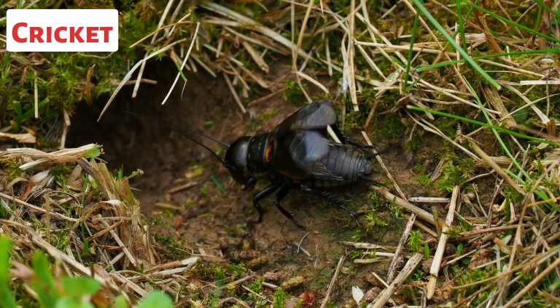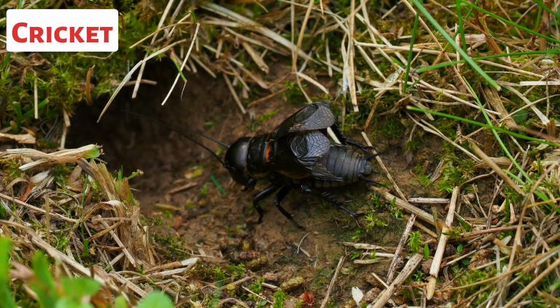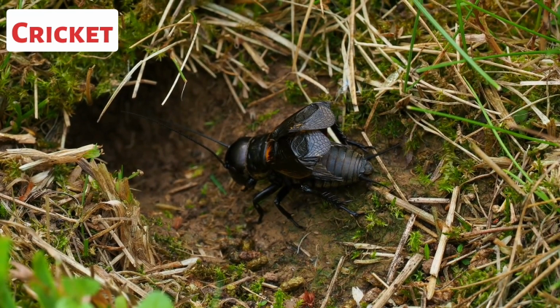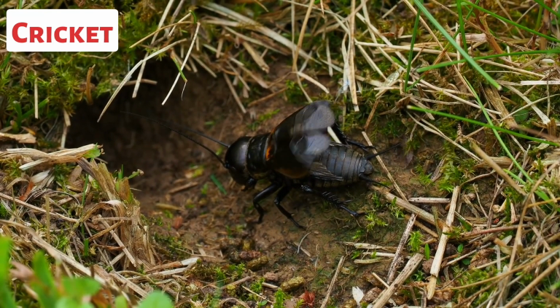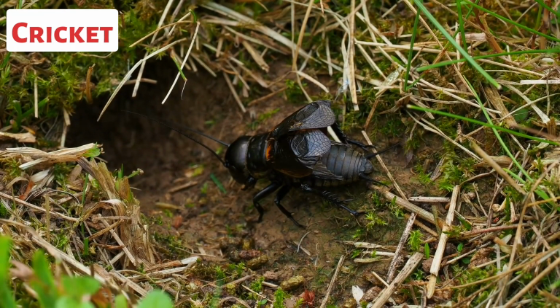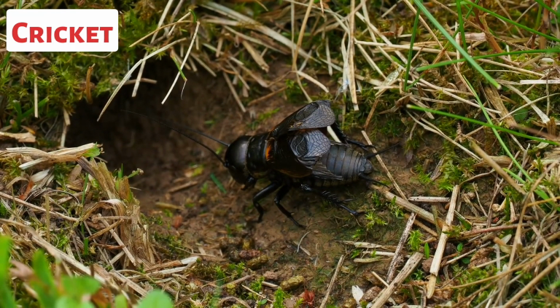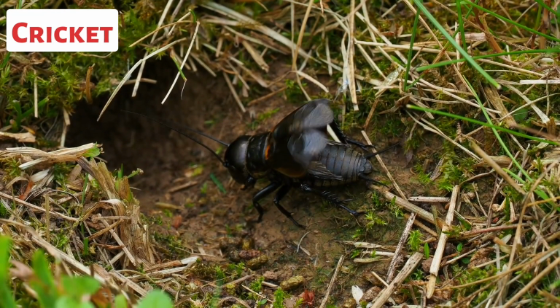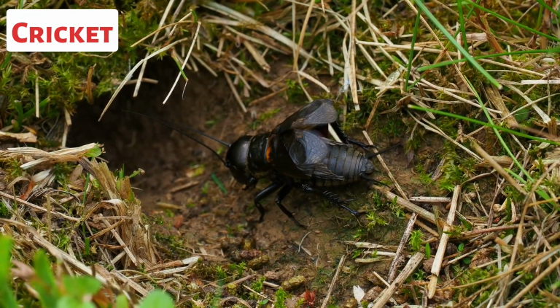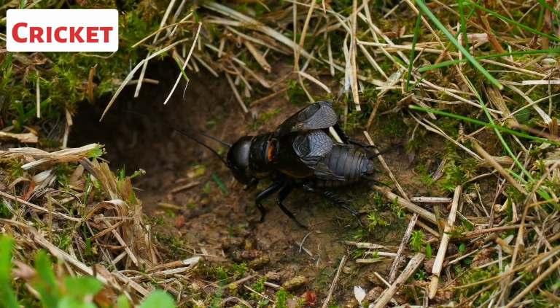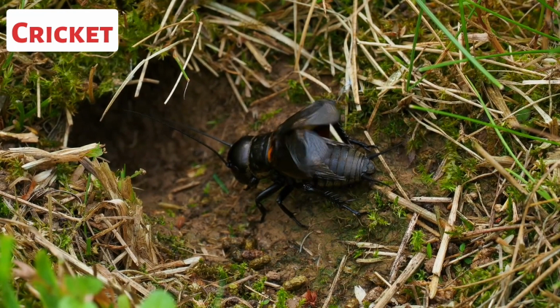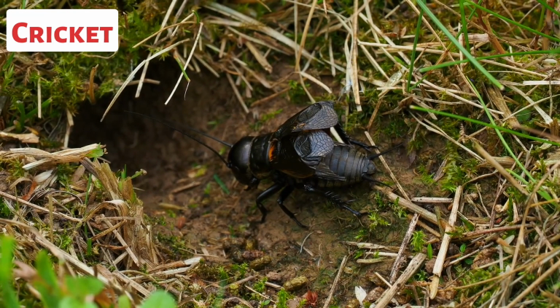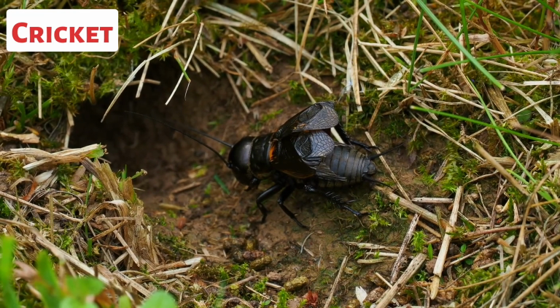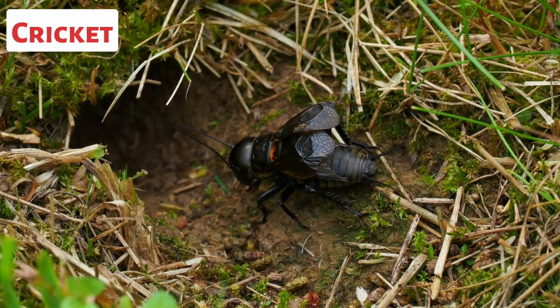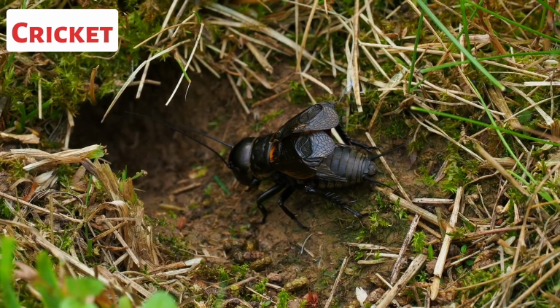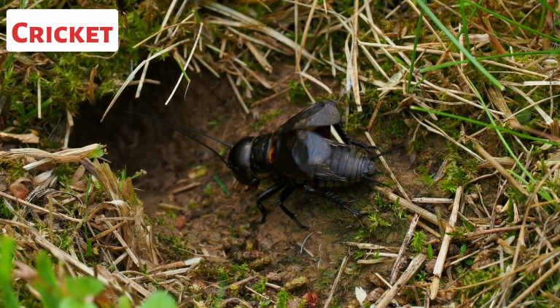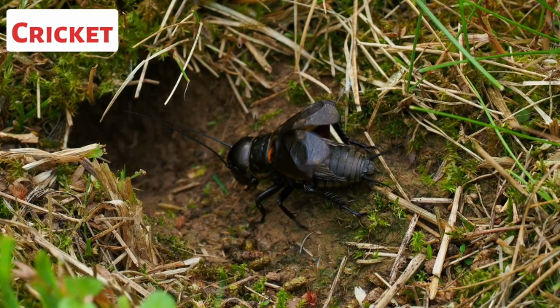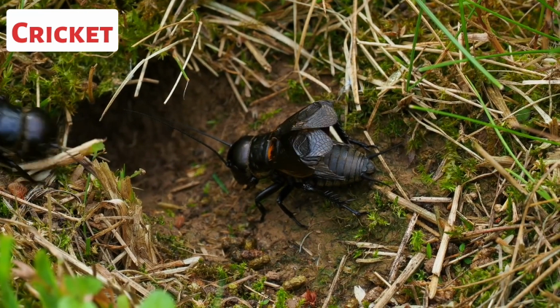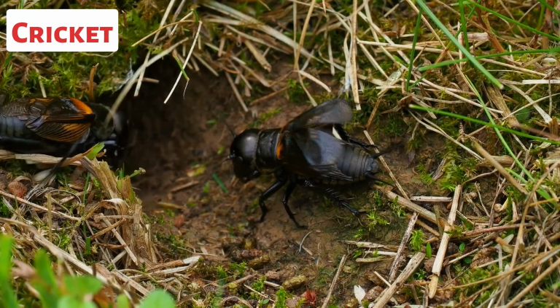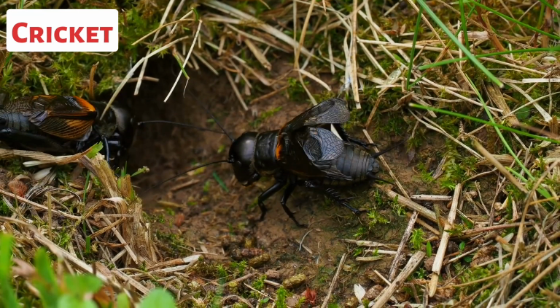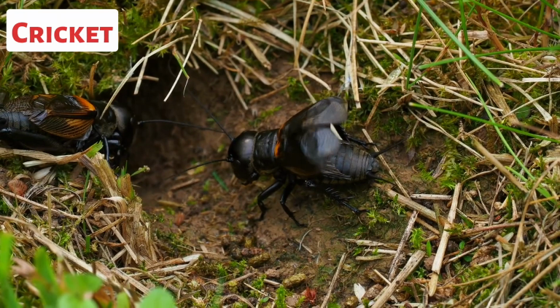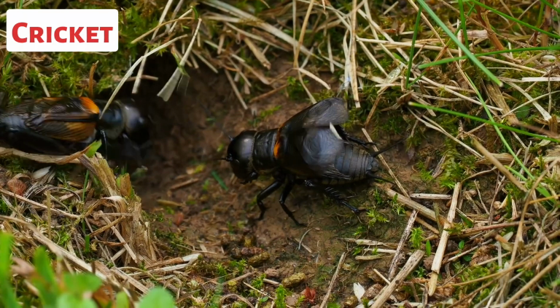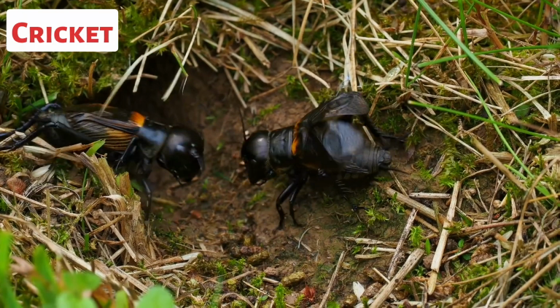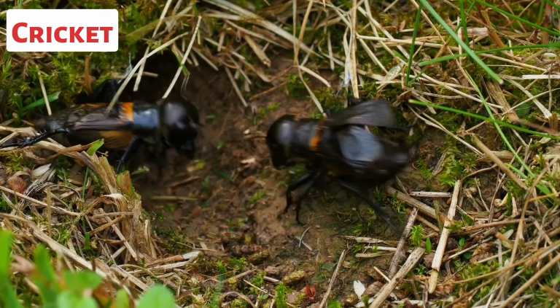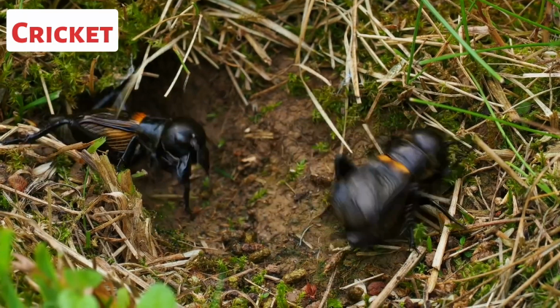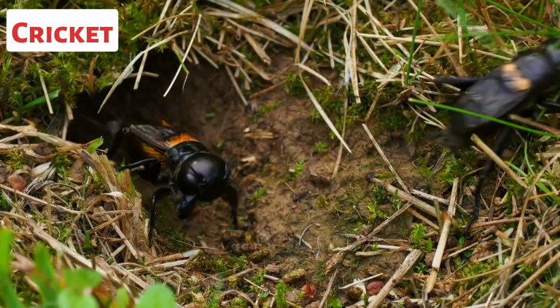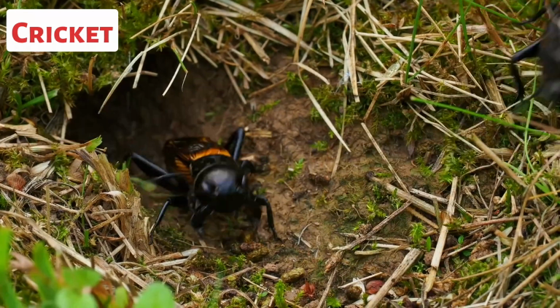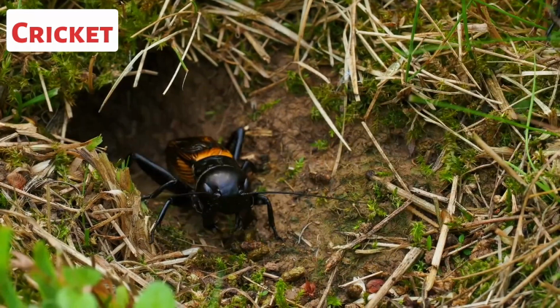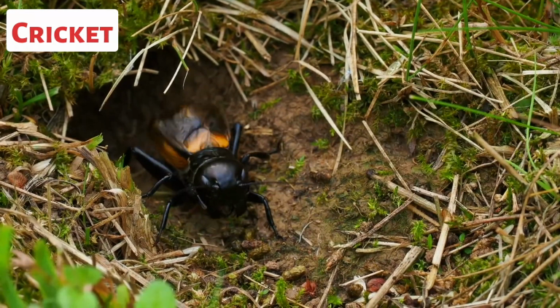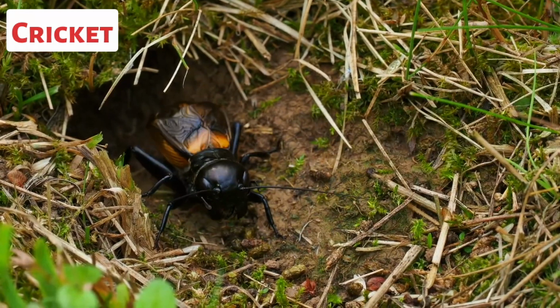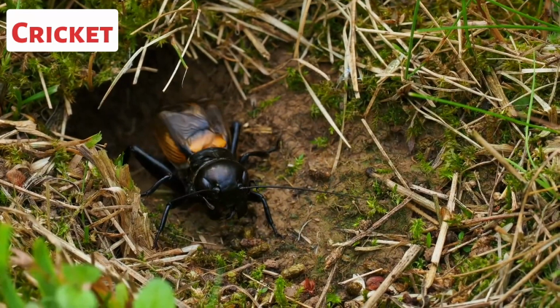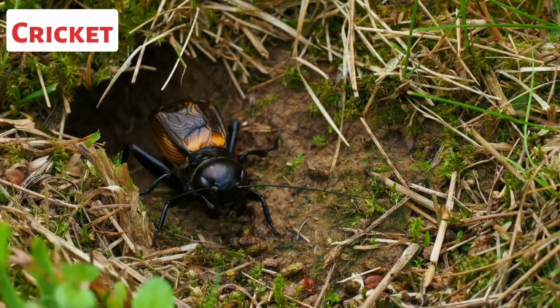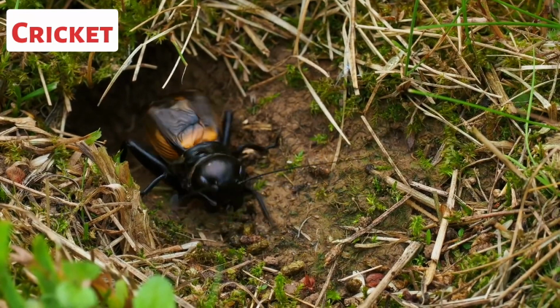The chirping sound is used to attract females, establish territories, or deter rival males.